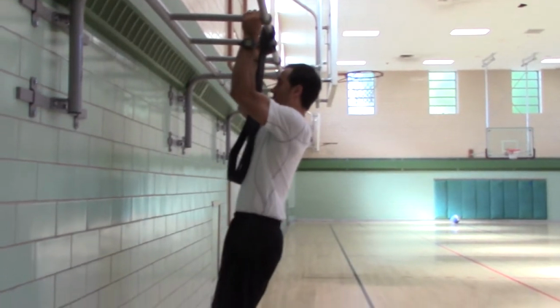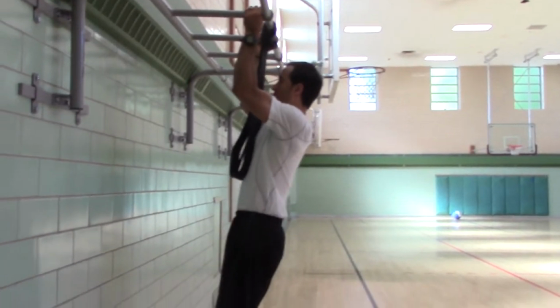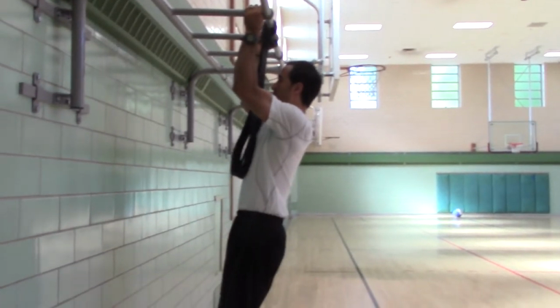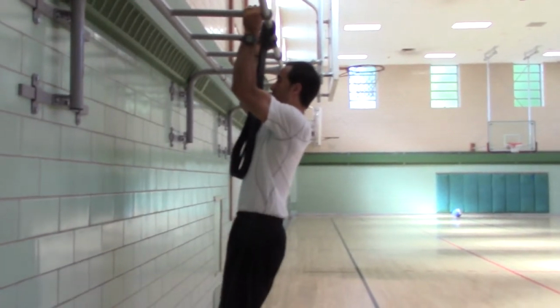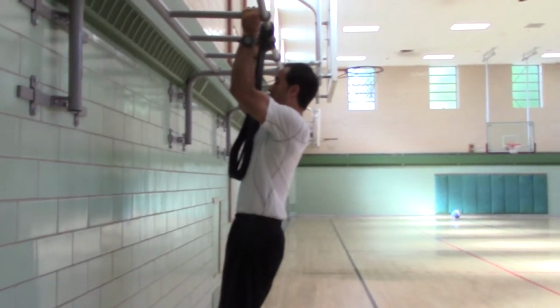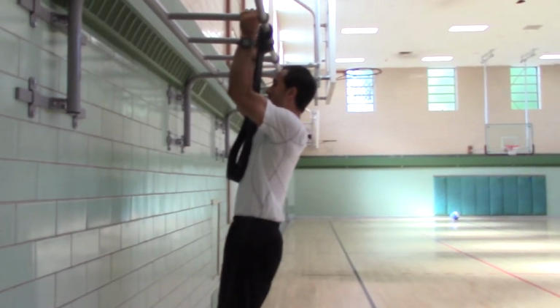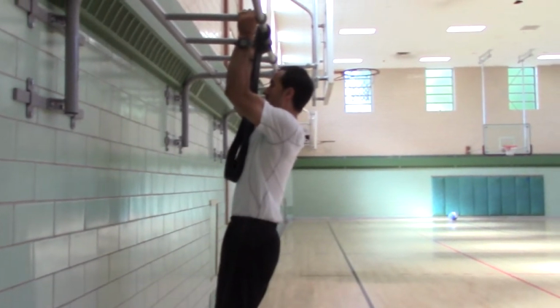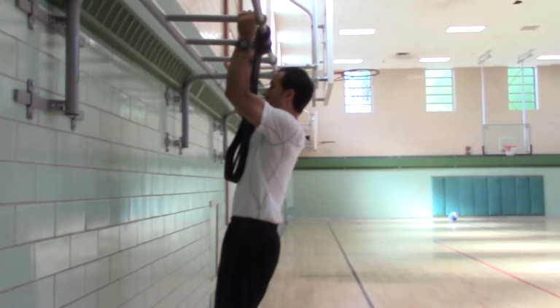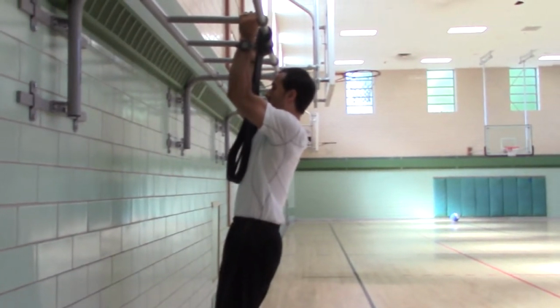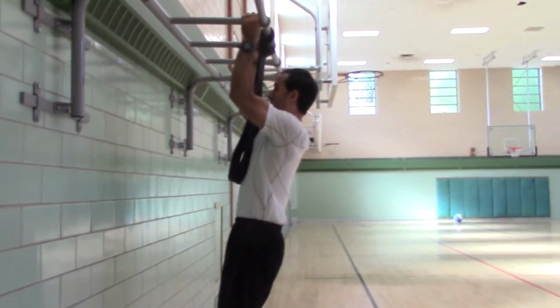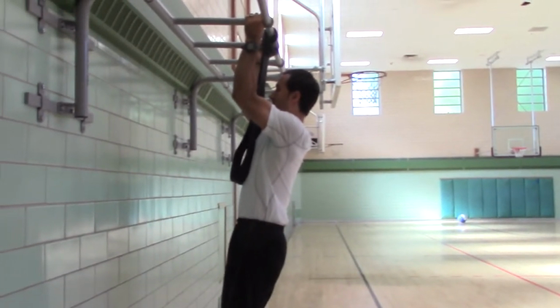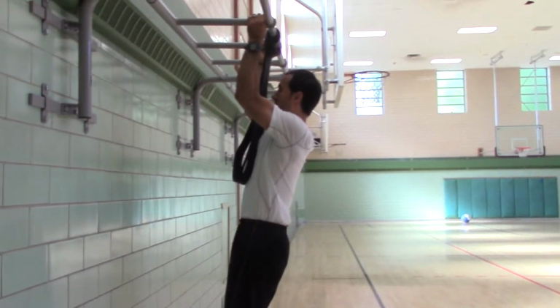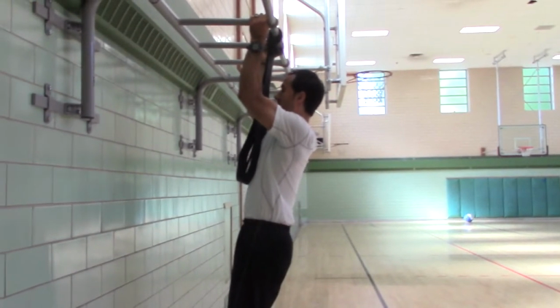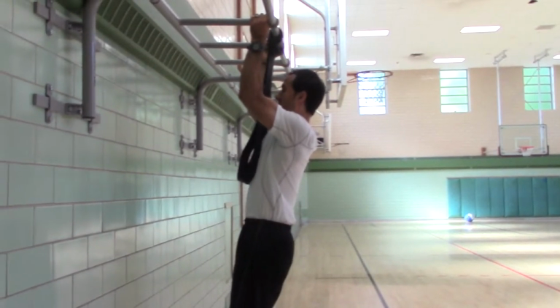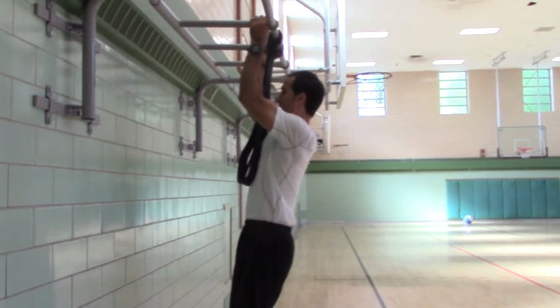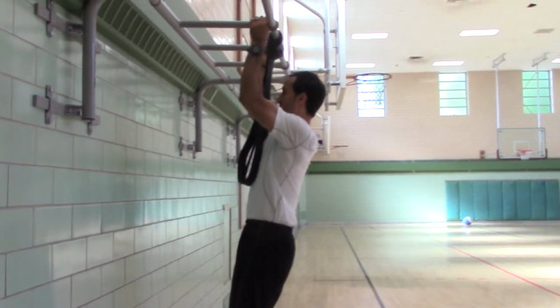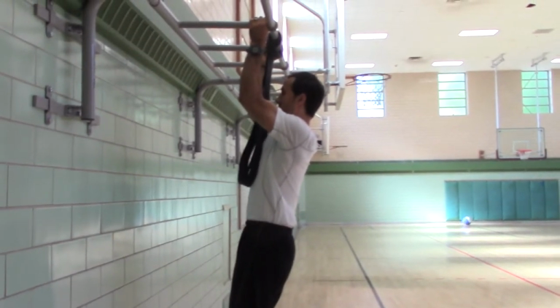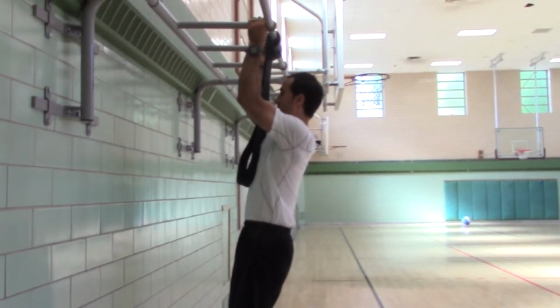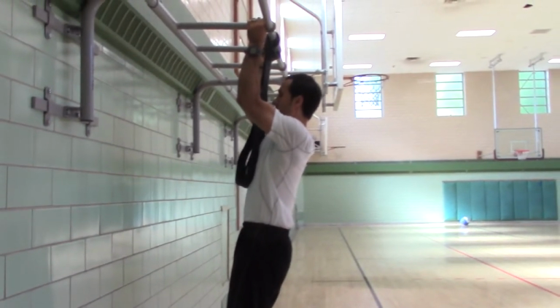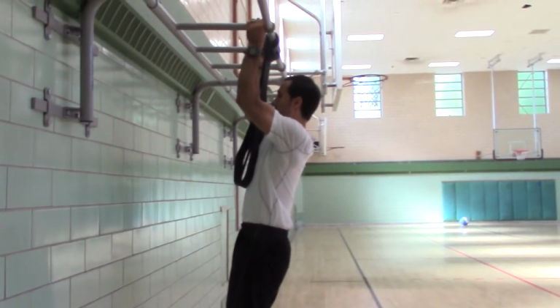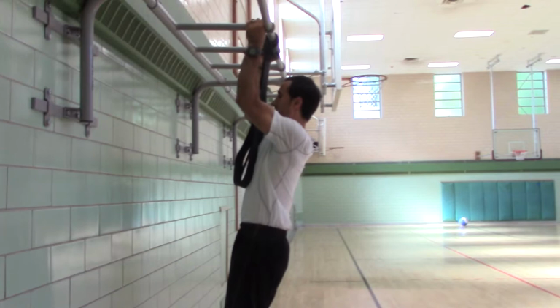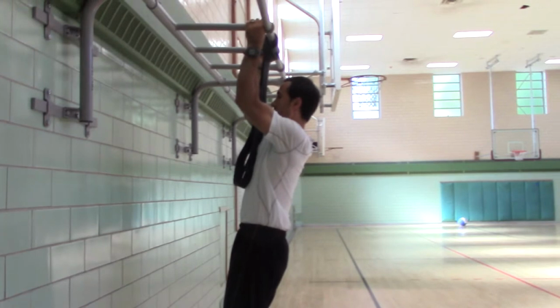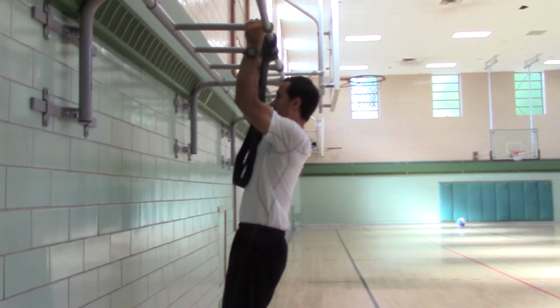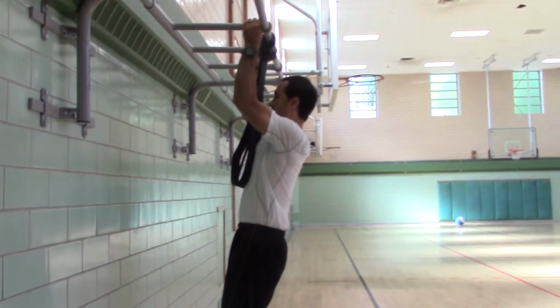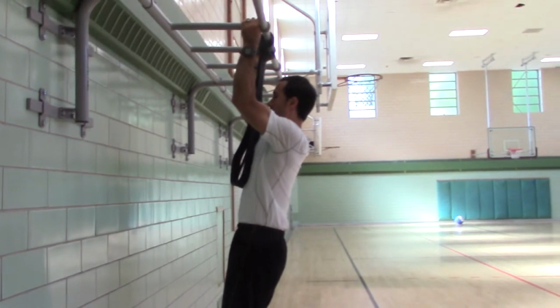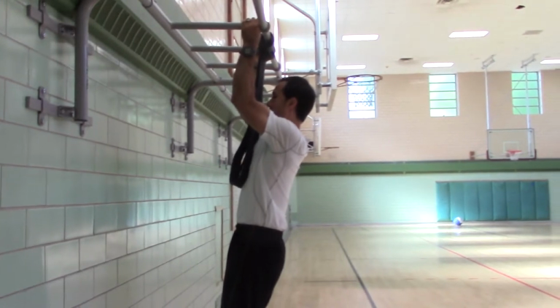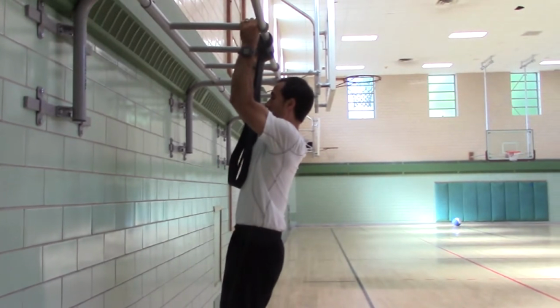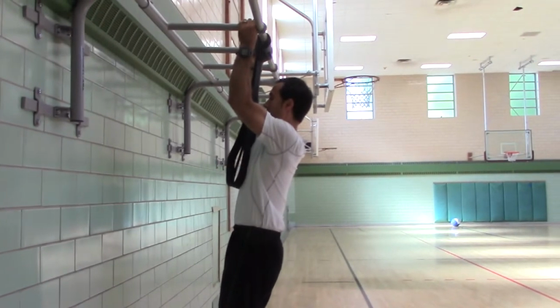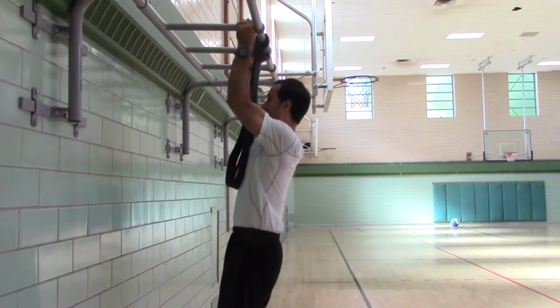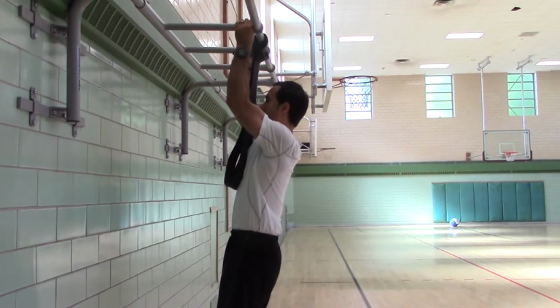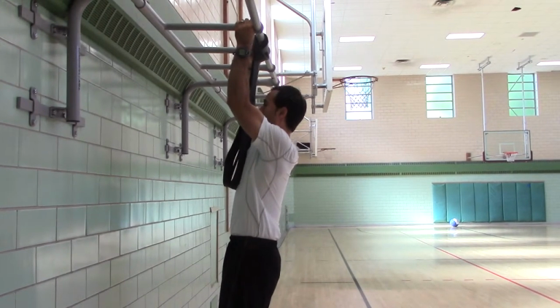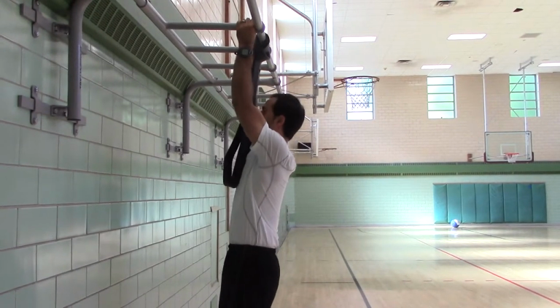Two thirds of the way. One mississippi, two mississippi, three mississippi, four mississippi, five mississippi.